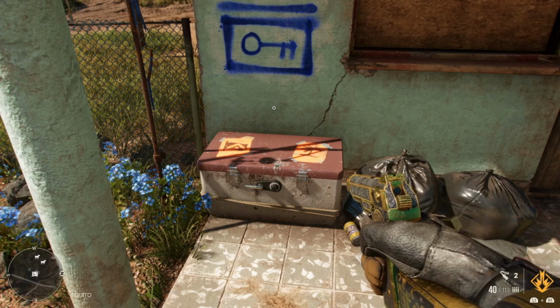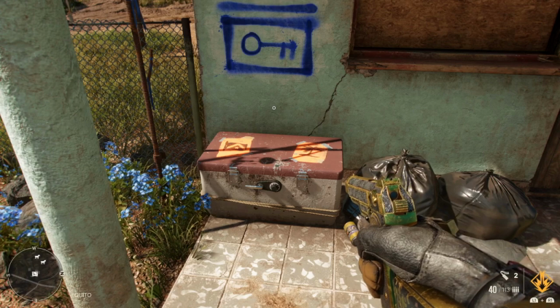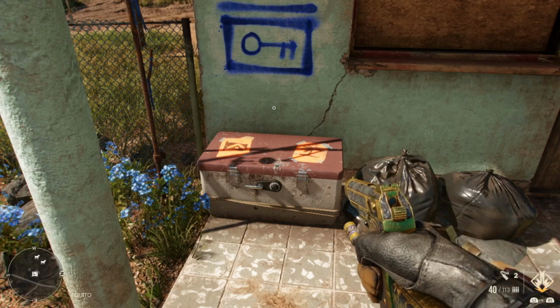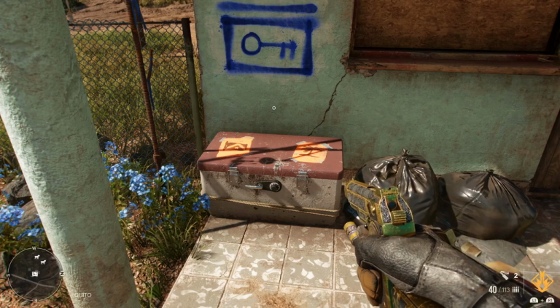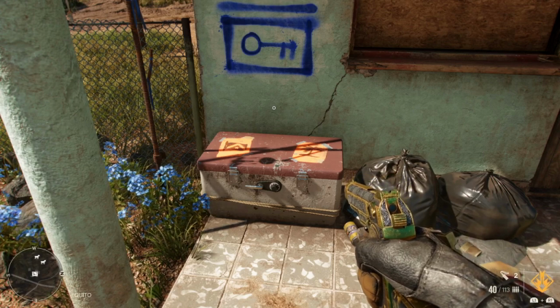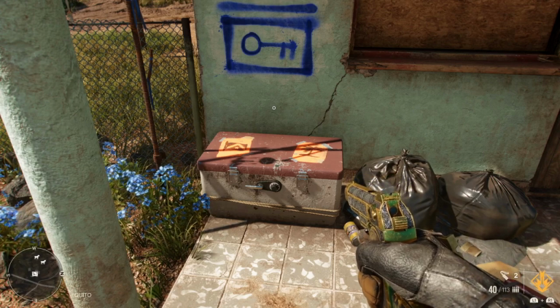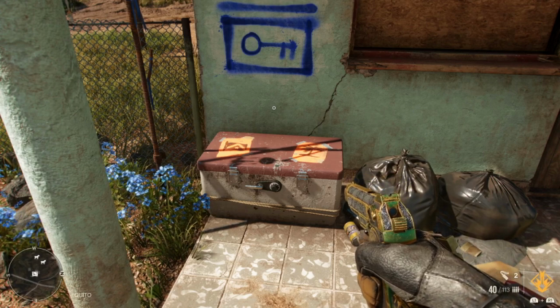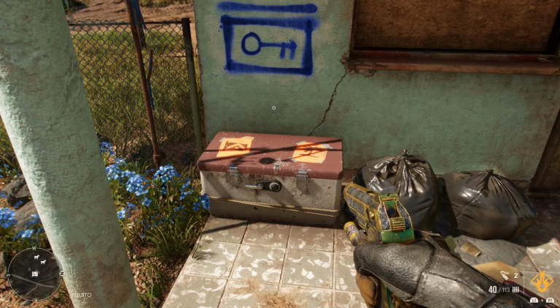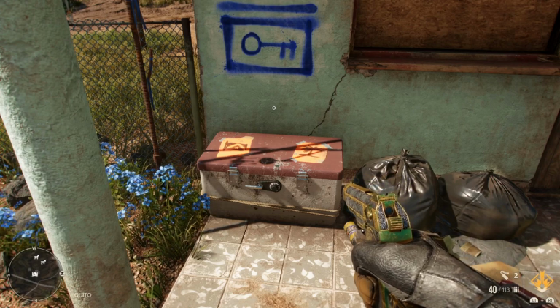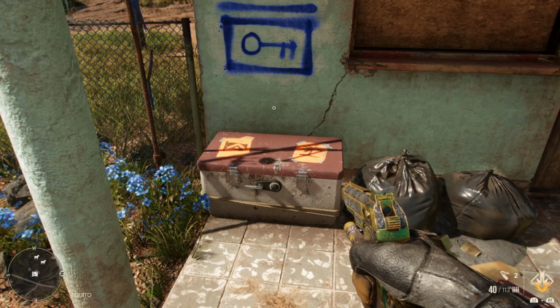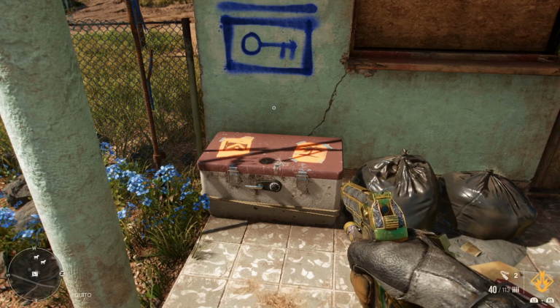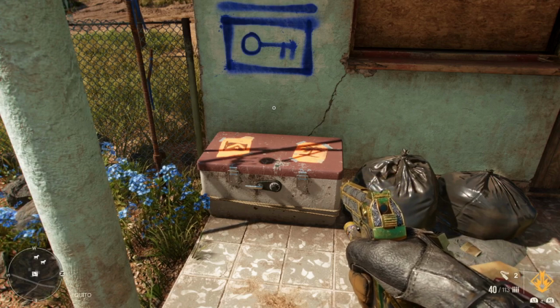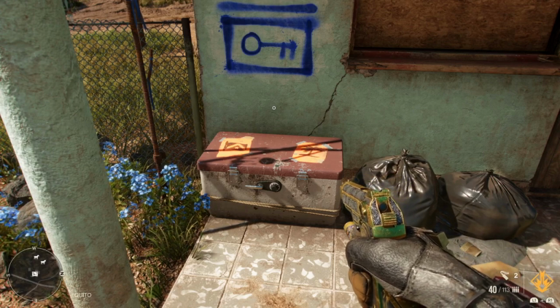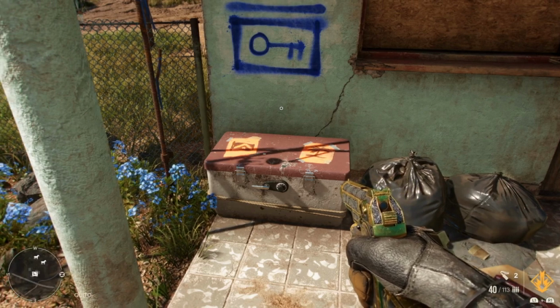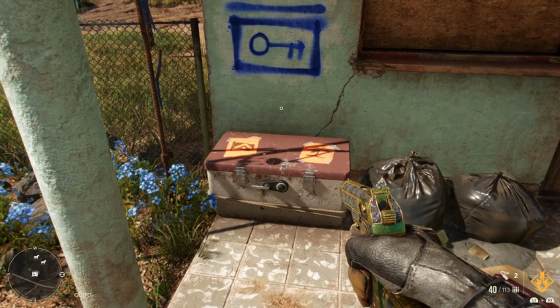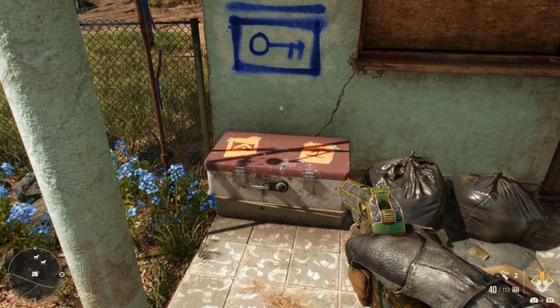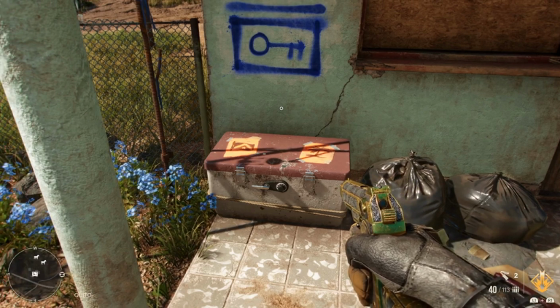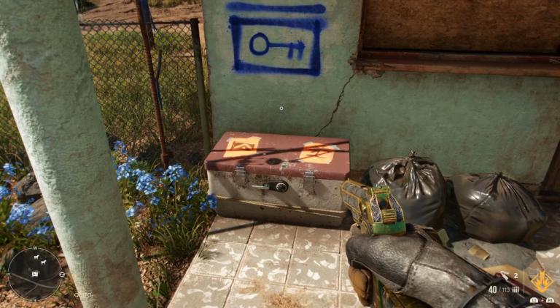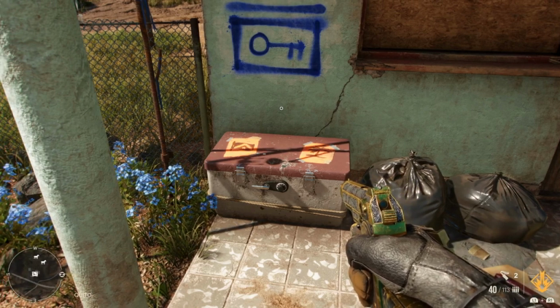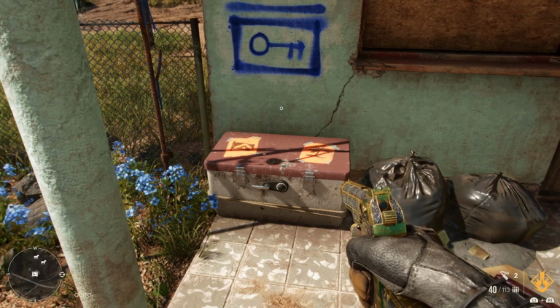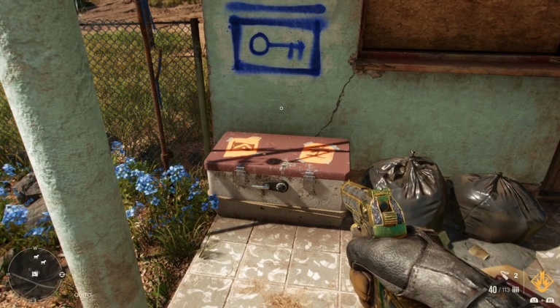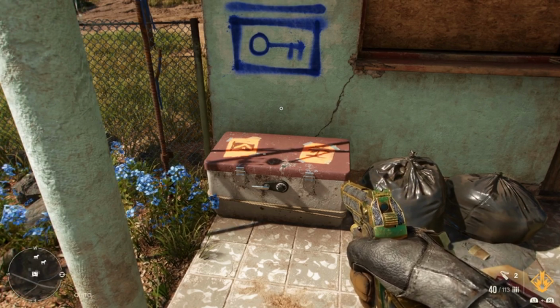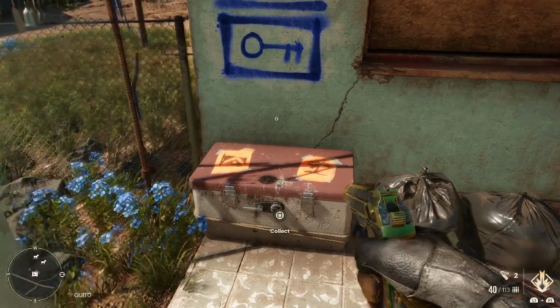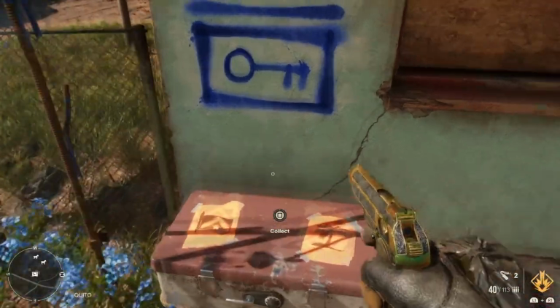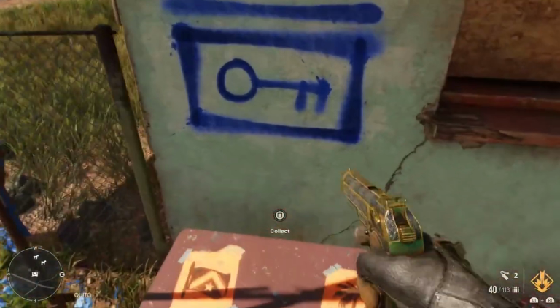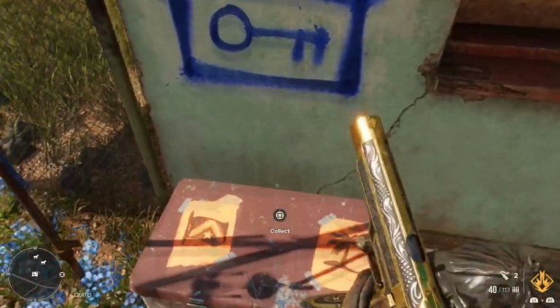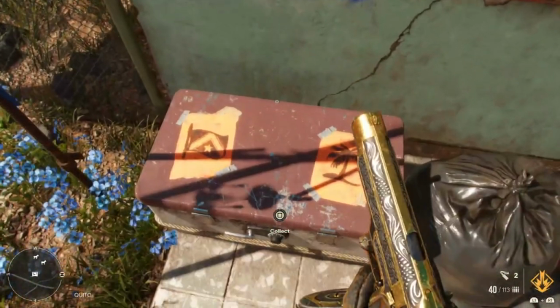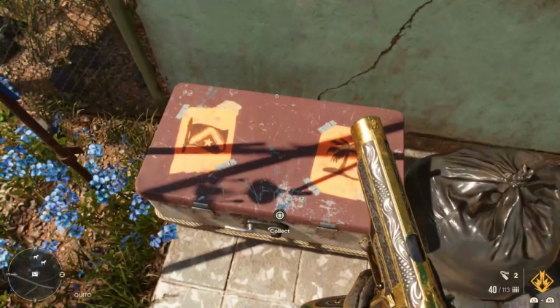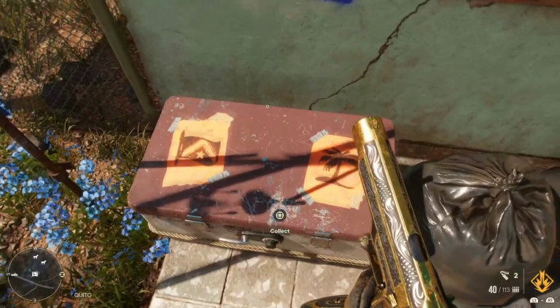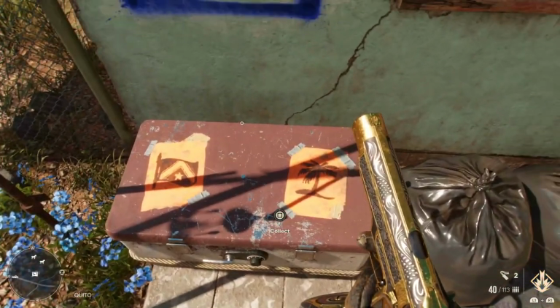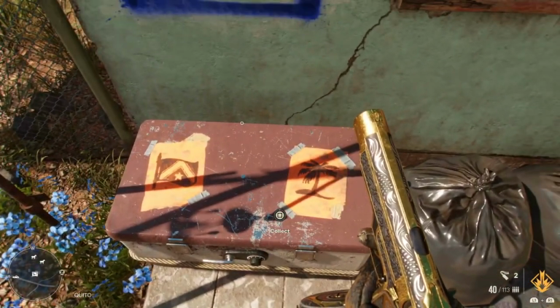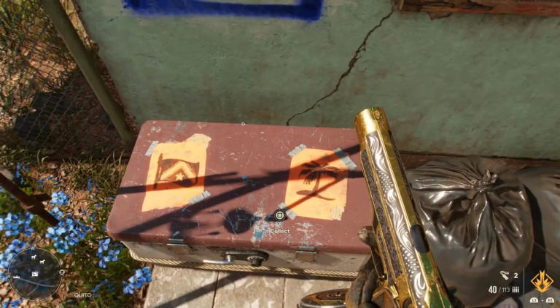Hi guys, welcome to the video. Today we're going to be showing you how to crack open this cryptogram chest — it's the one with the flag and the palm tree.